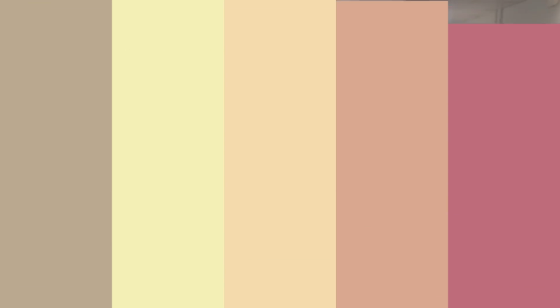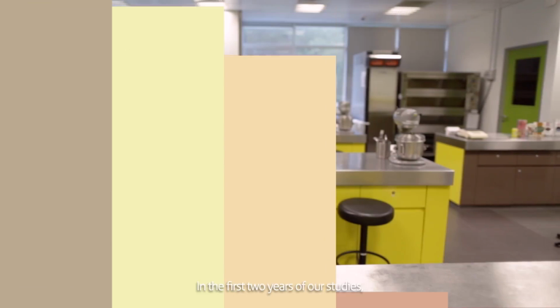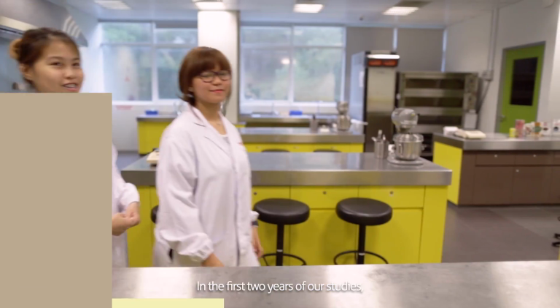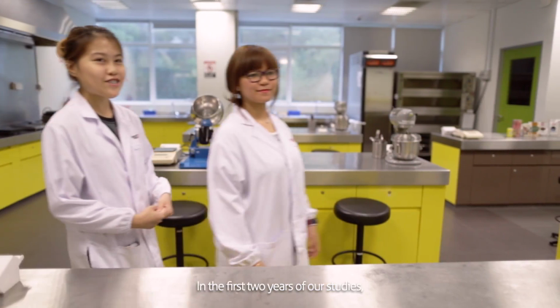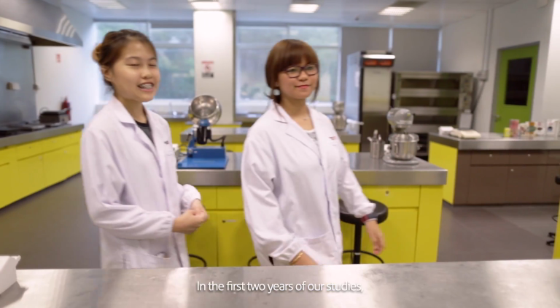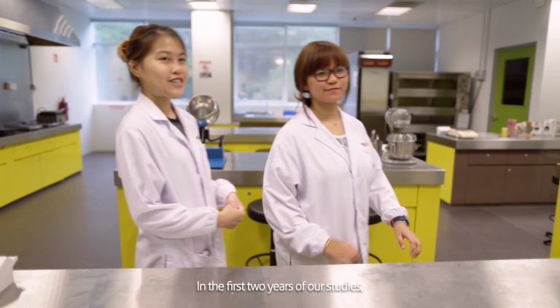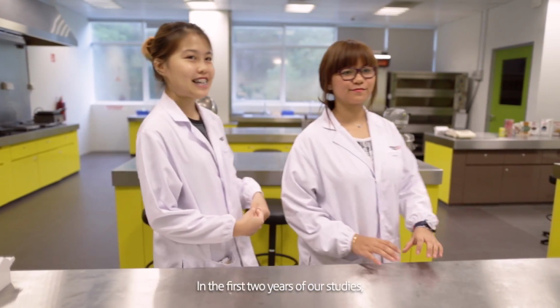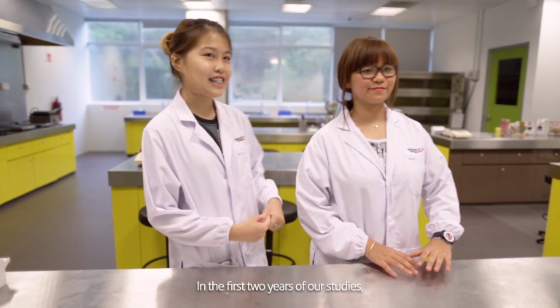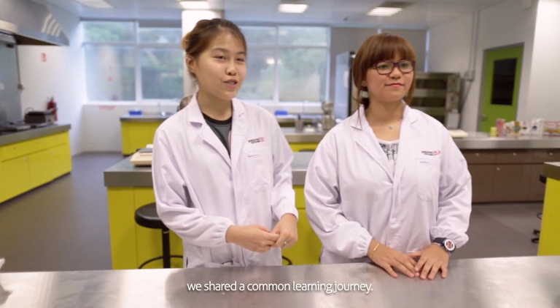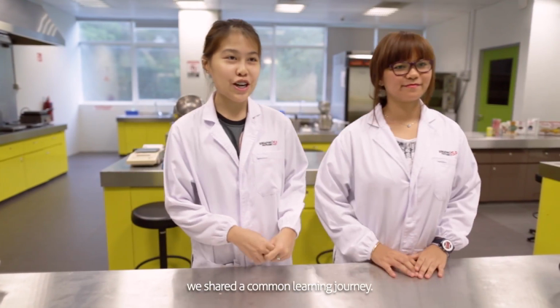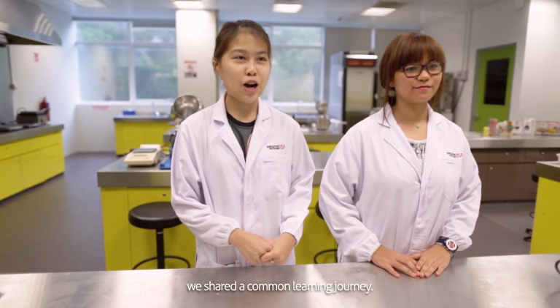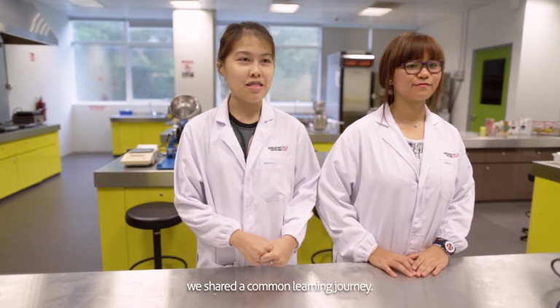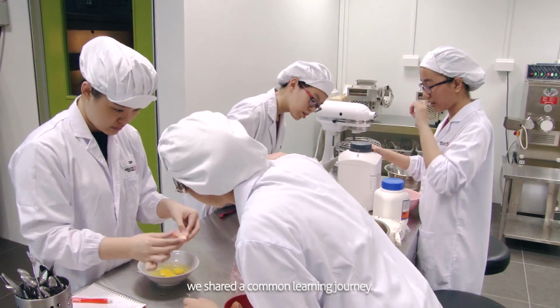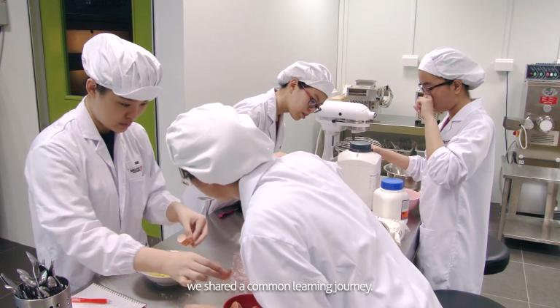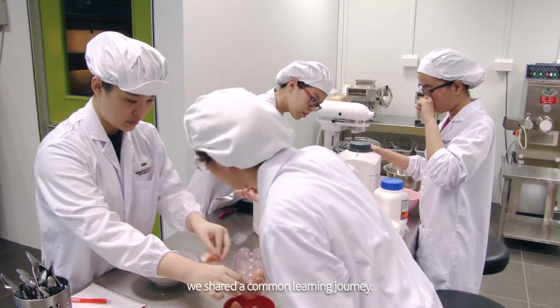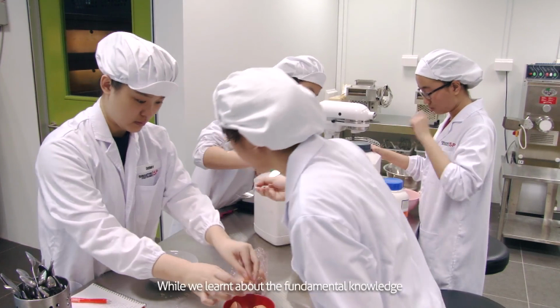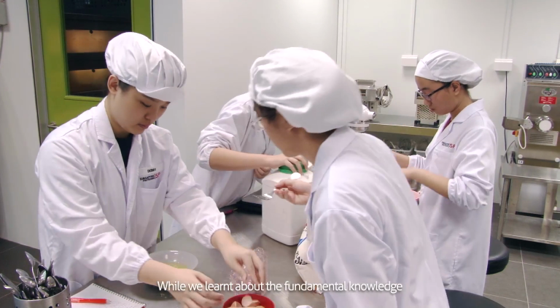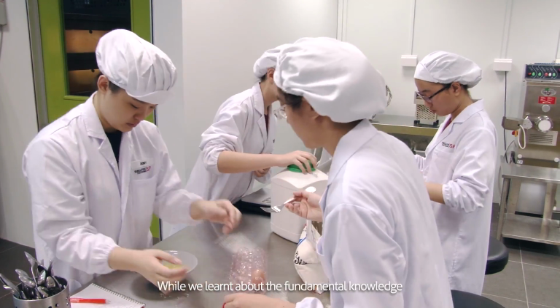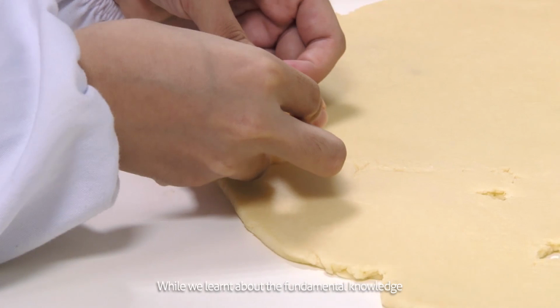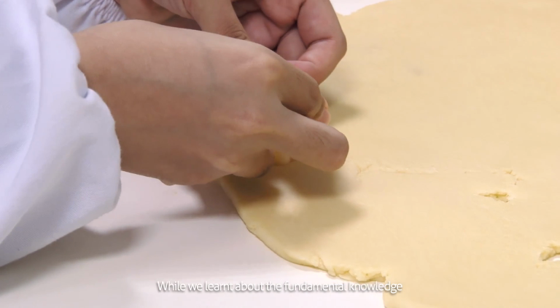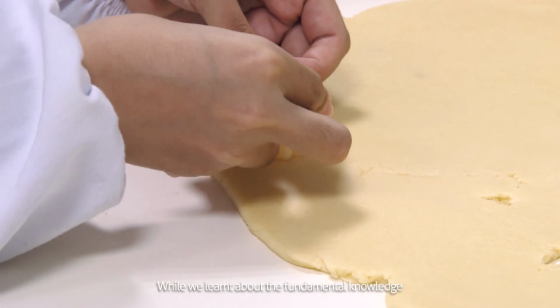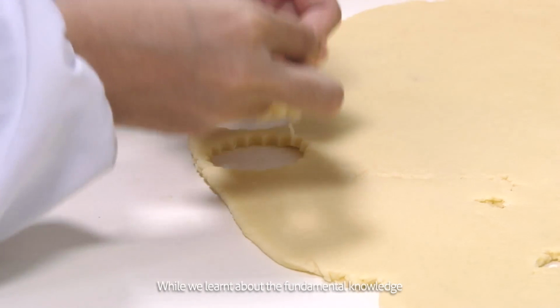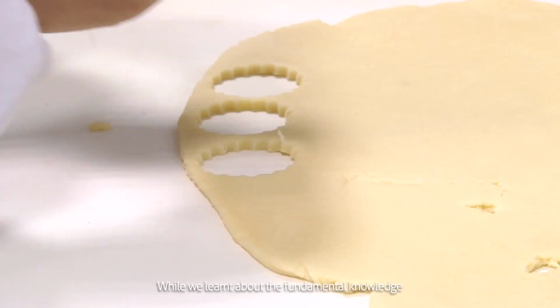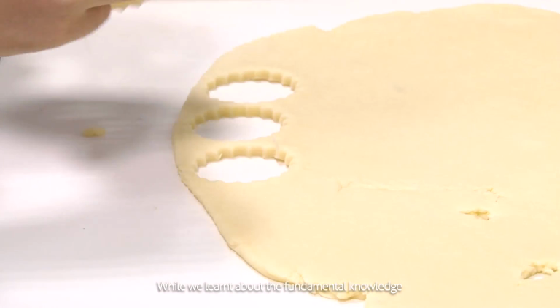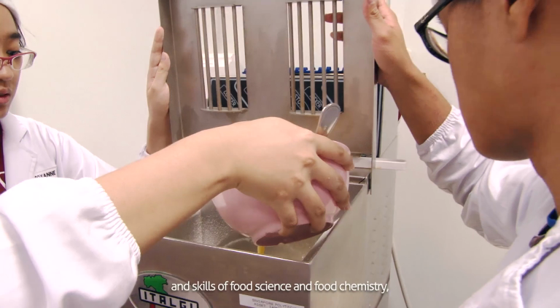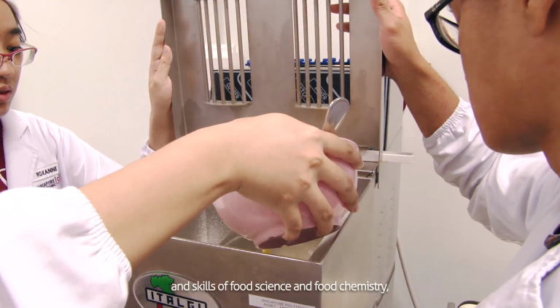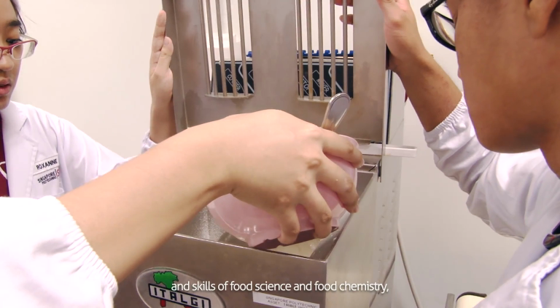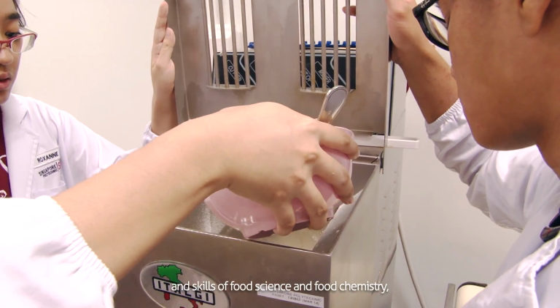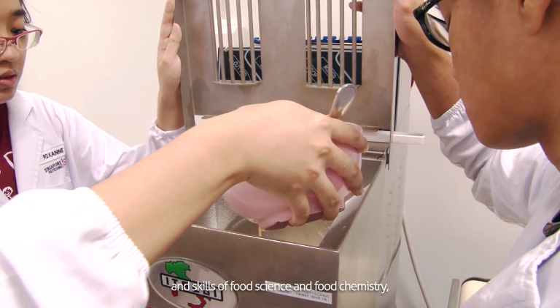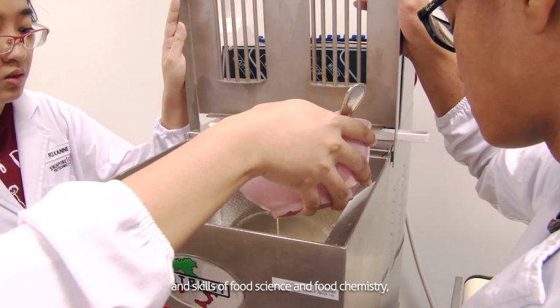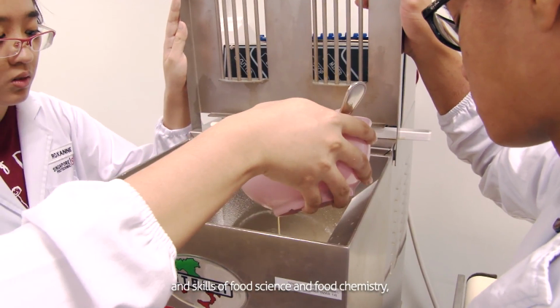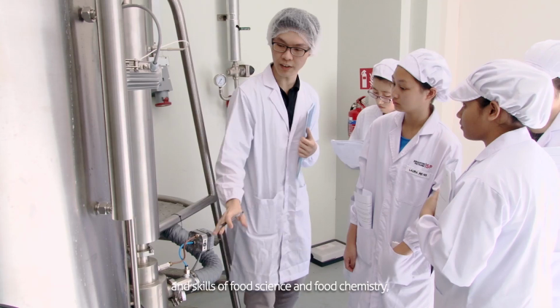In the first two years of our studies, we shared a common learning journey, where we learnt about the fundamental knowledge and skills of food science and food chemistry.